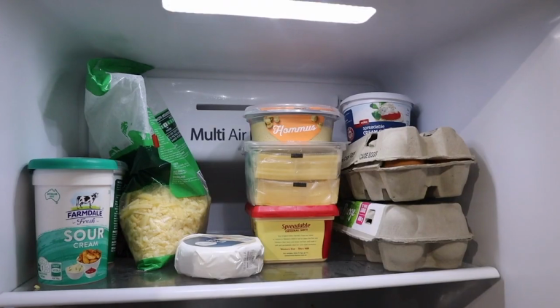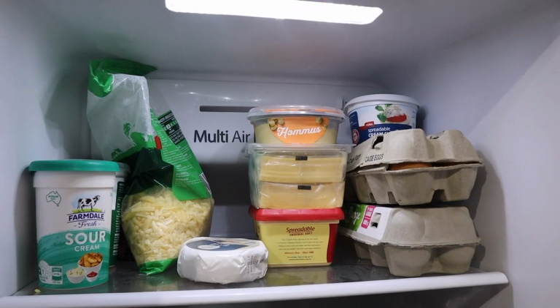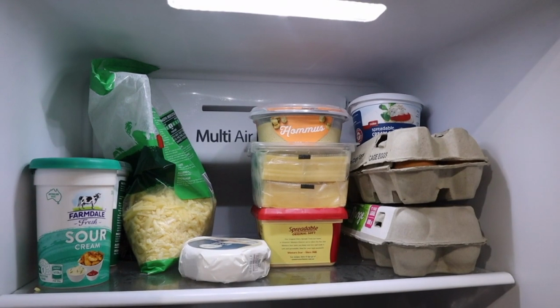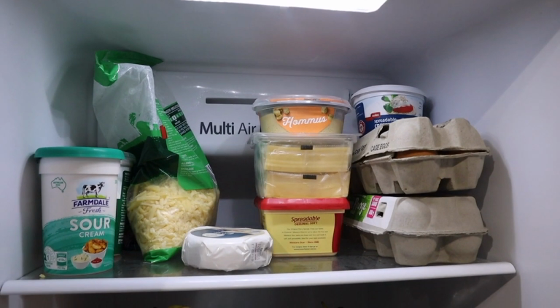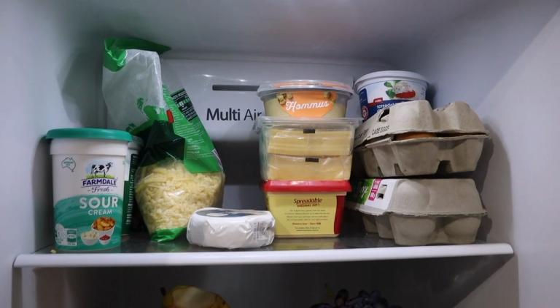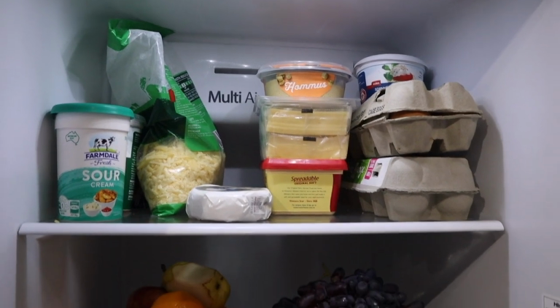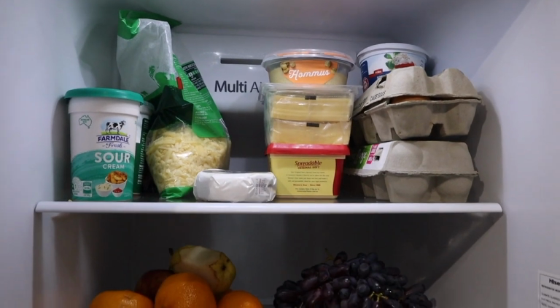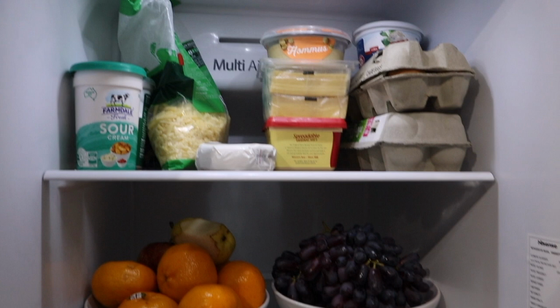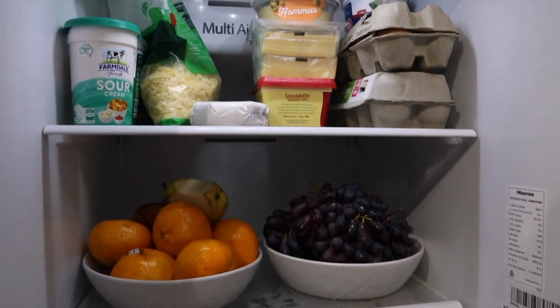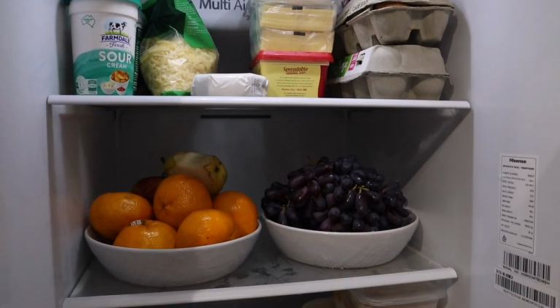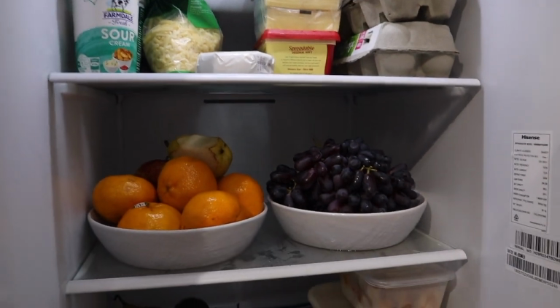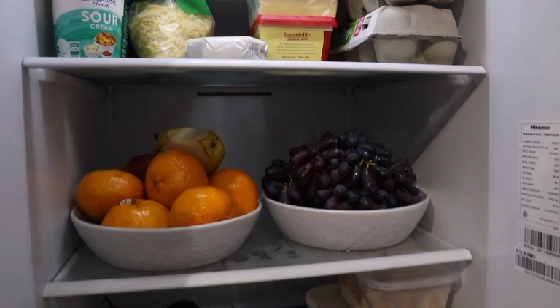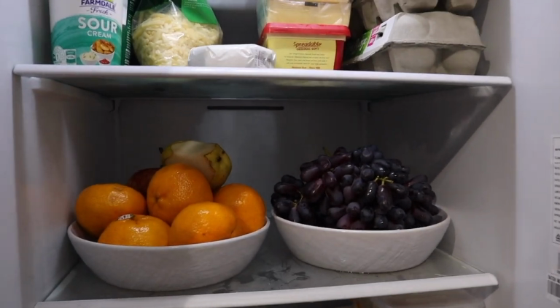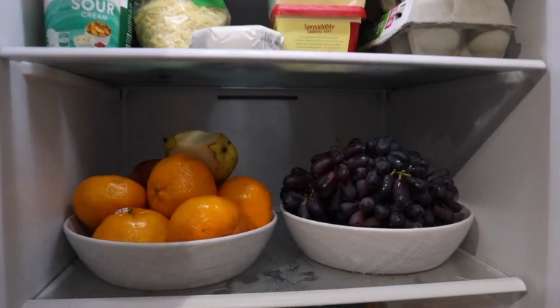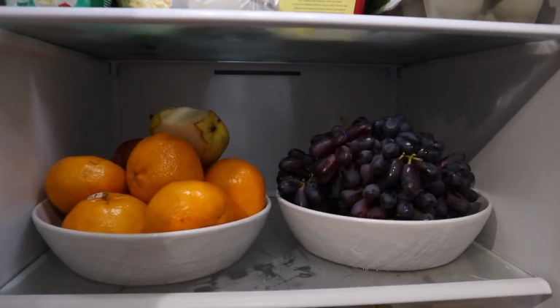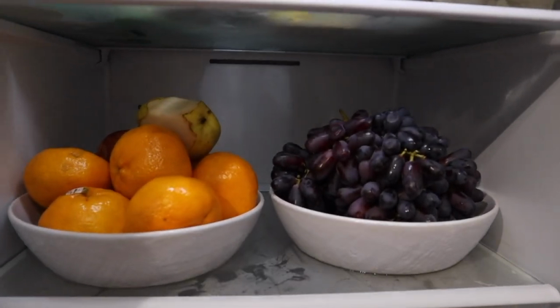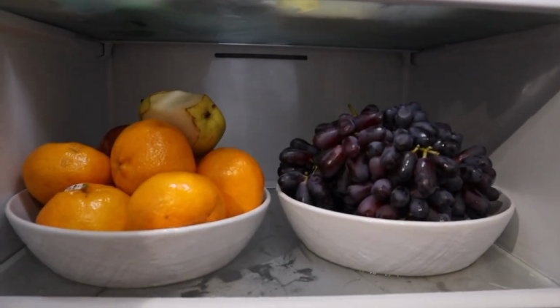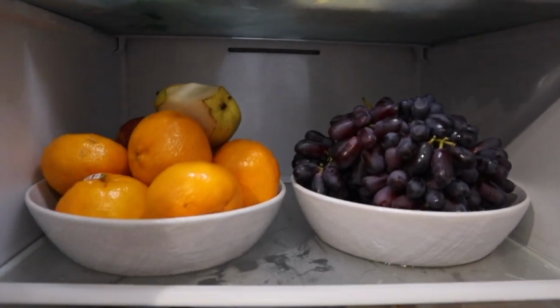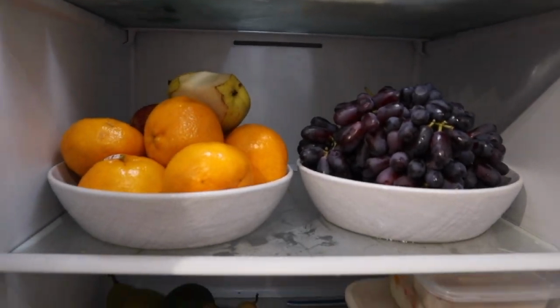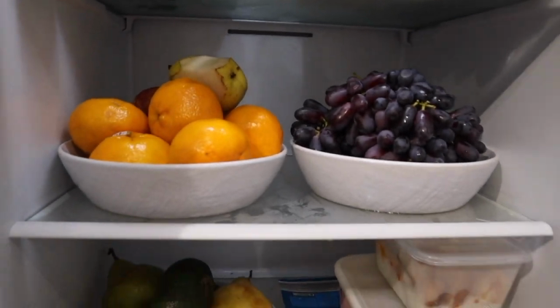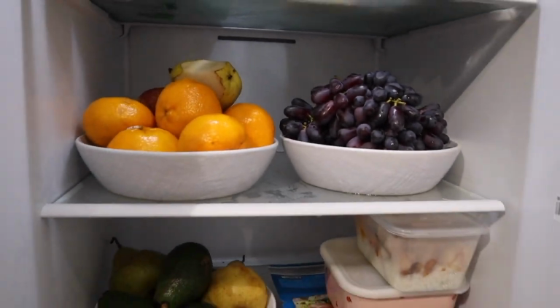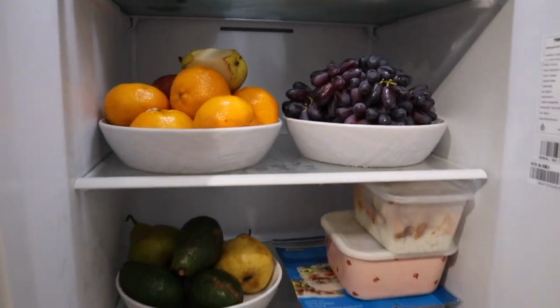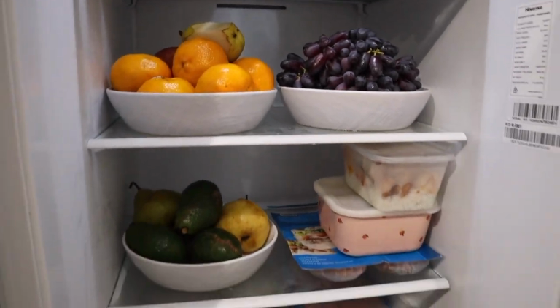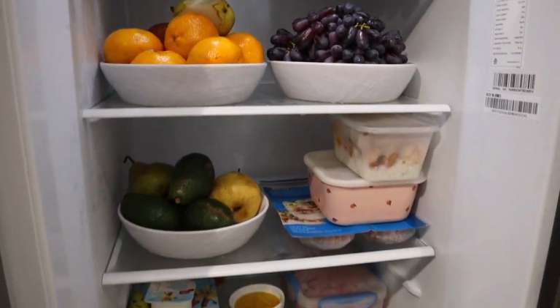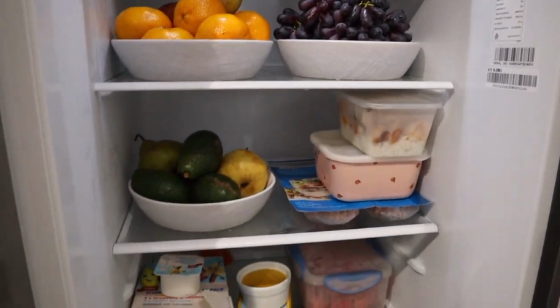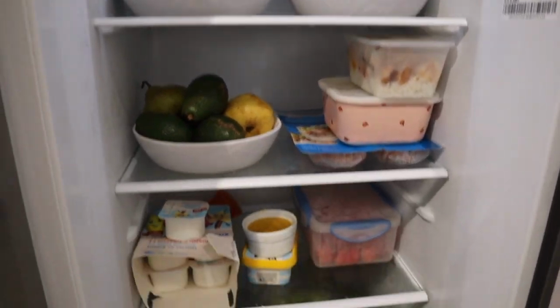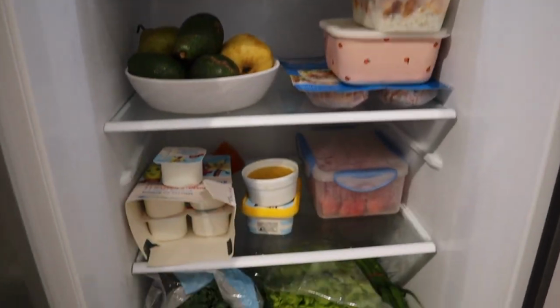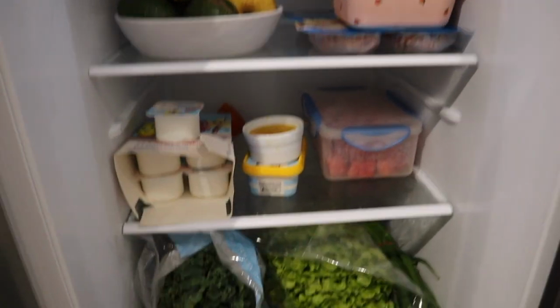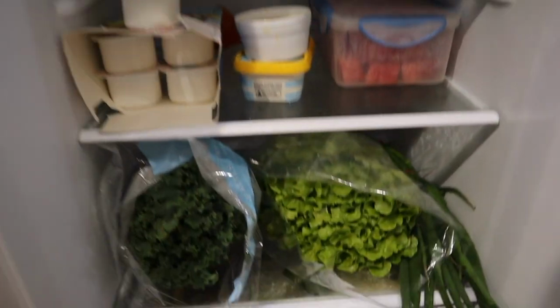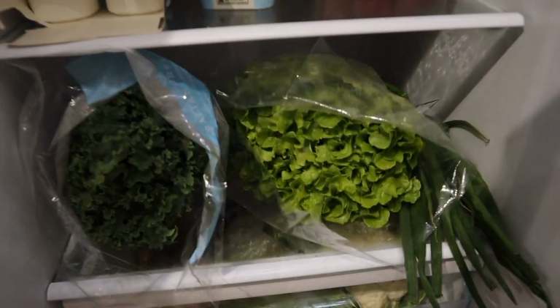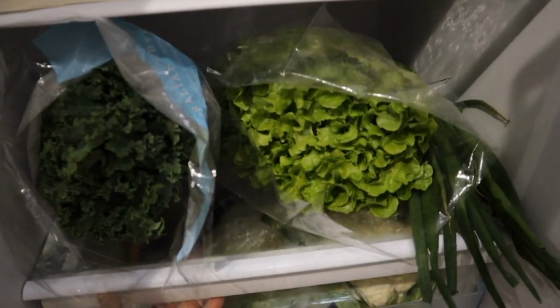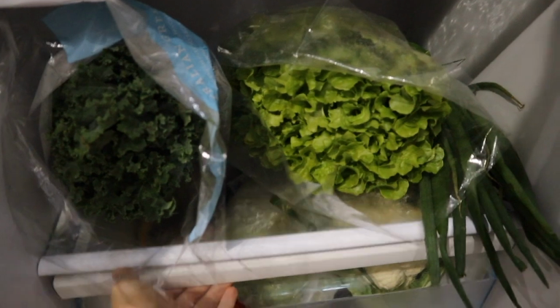Okay, so this is our little restock — we've got all of our fruit and veggies back in the fridge.